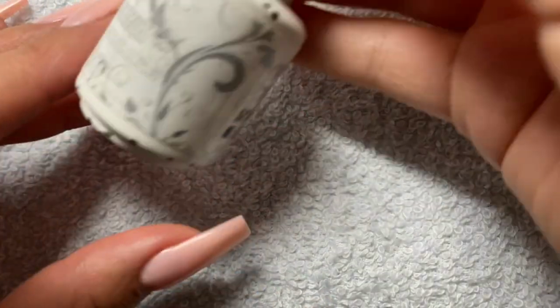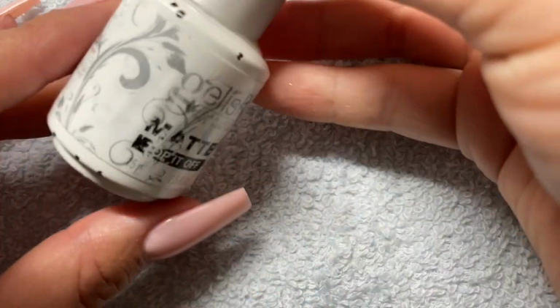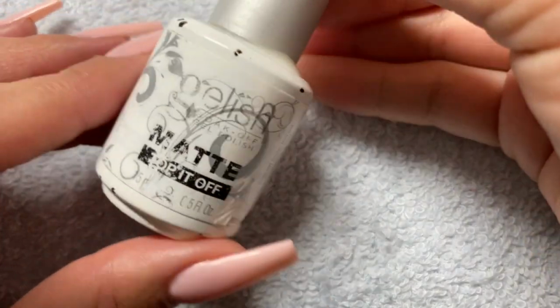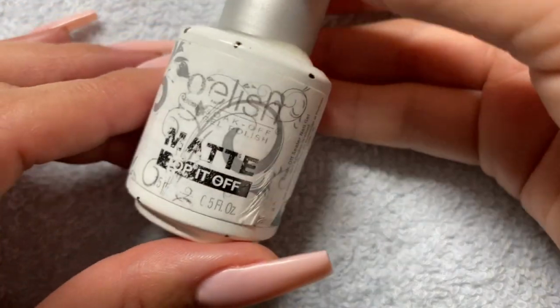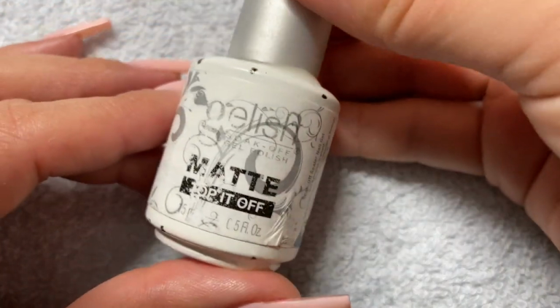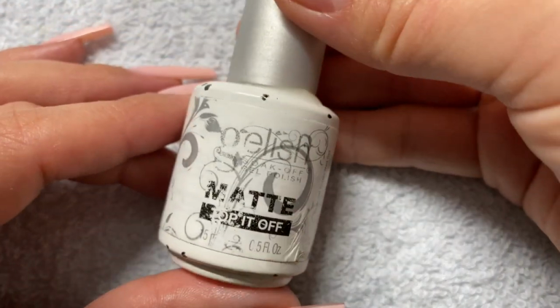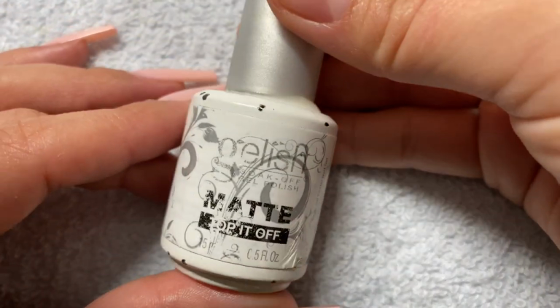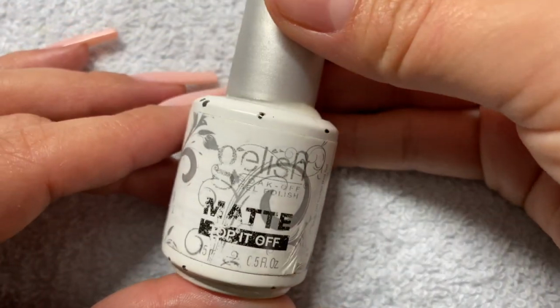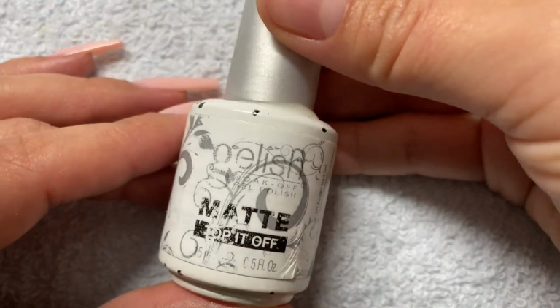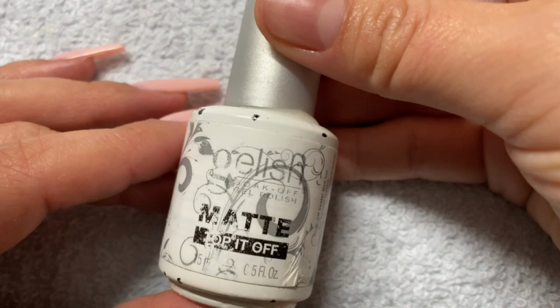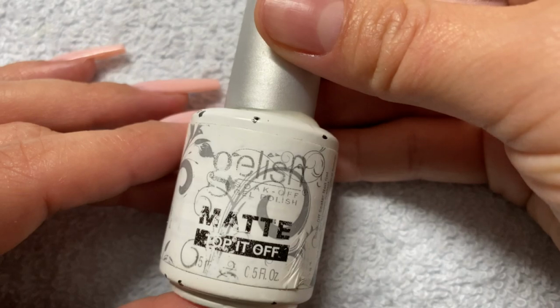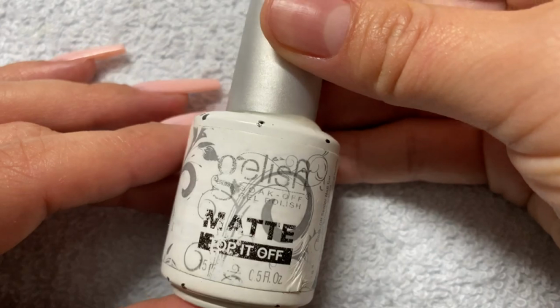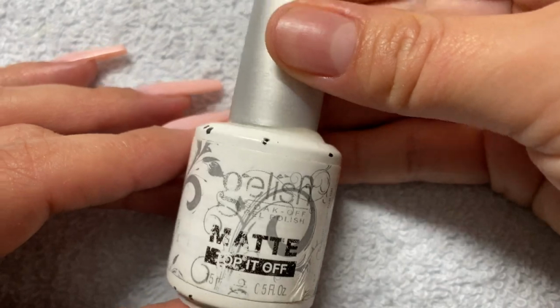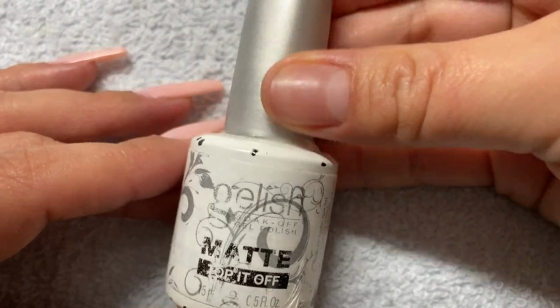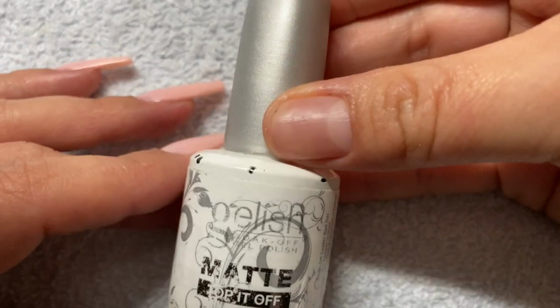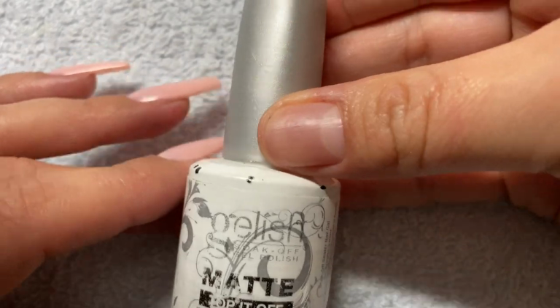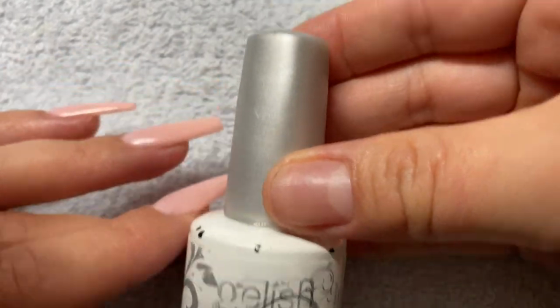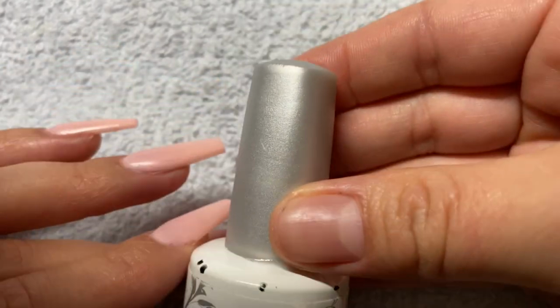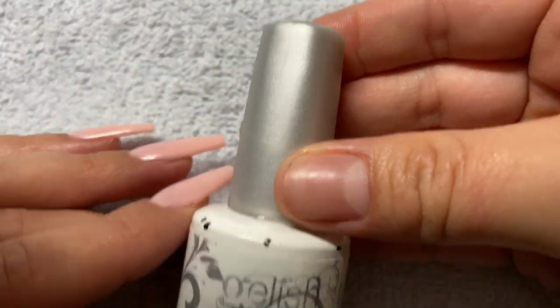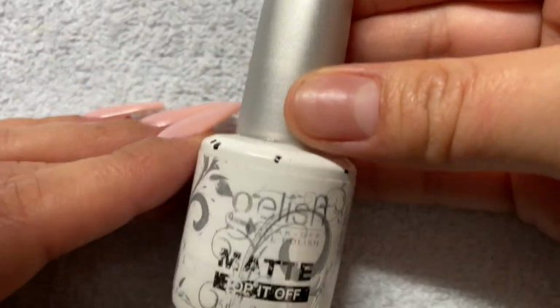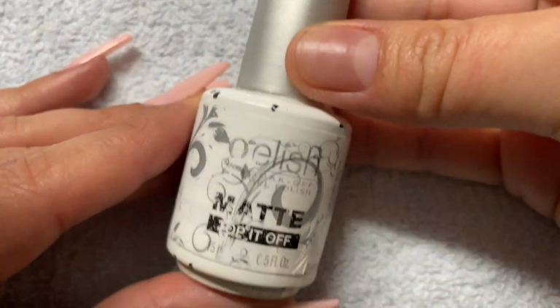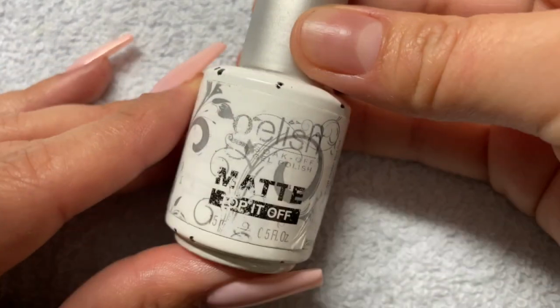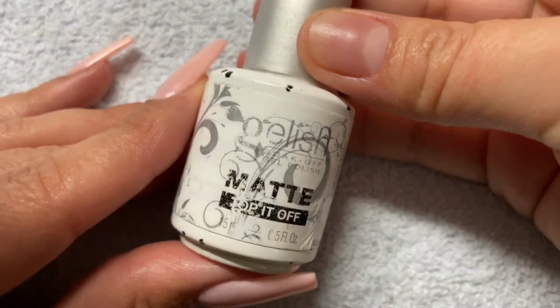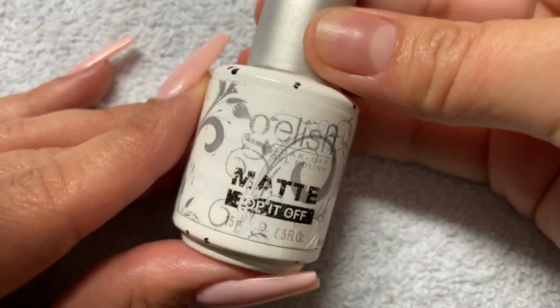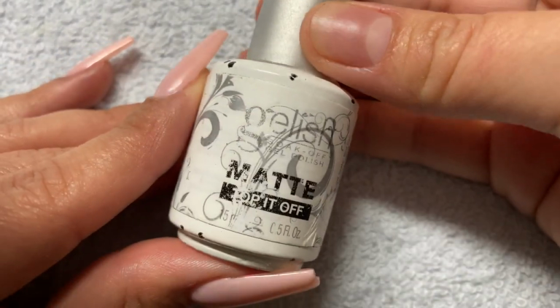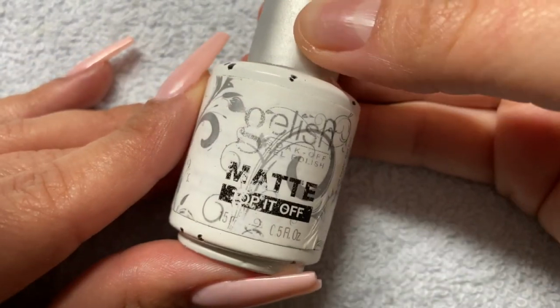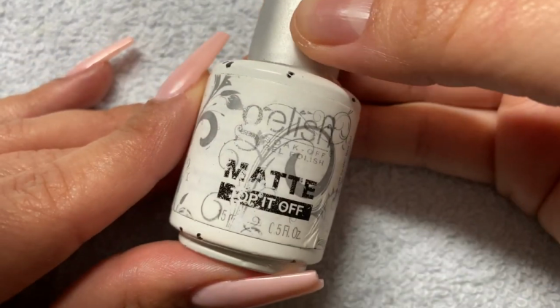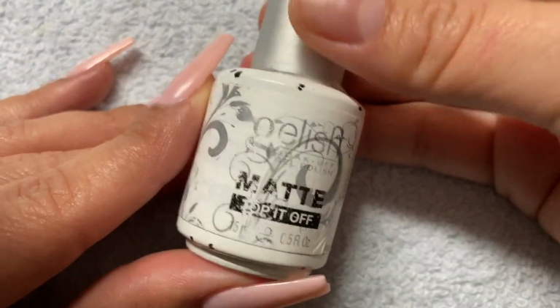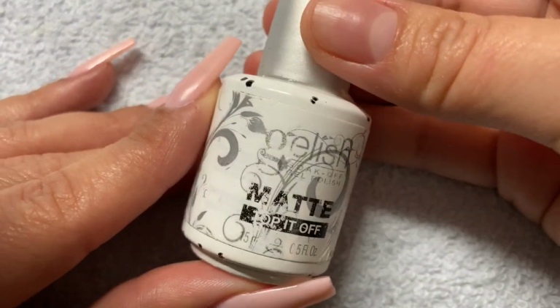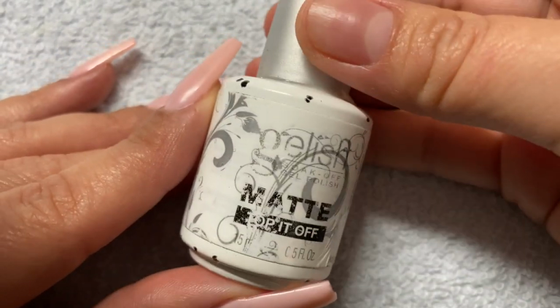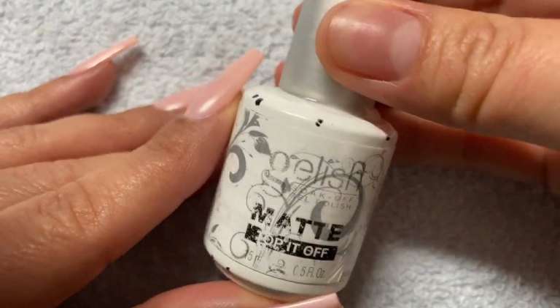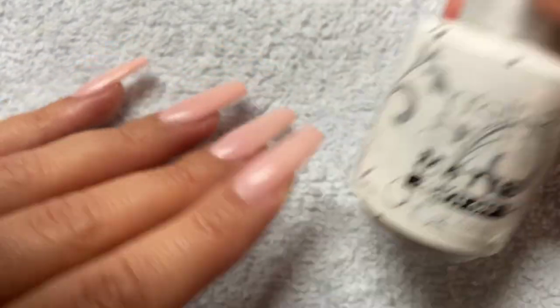Then I applied a super thin matte top coat — the one by Gellish — just to have a better foundation to do my art on.